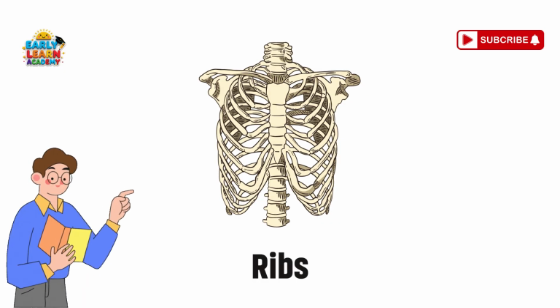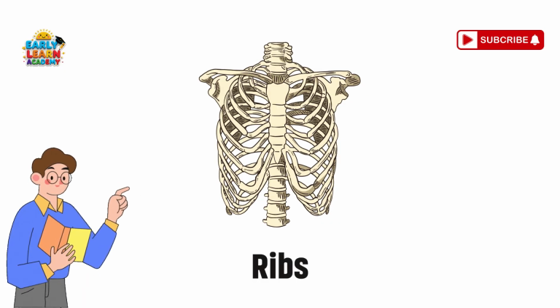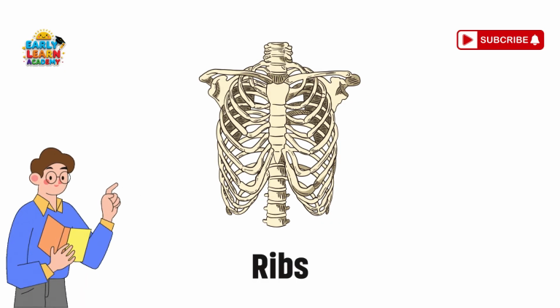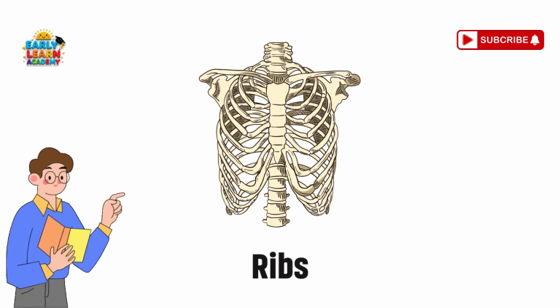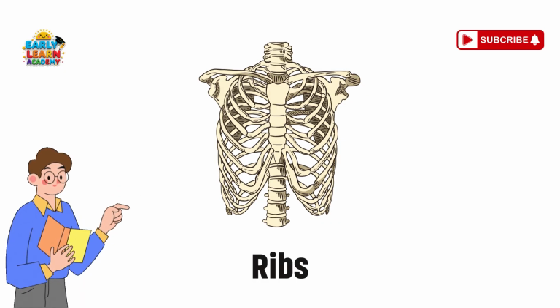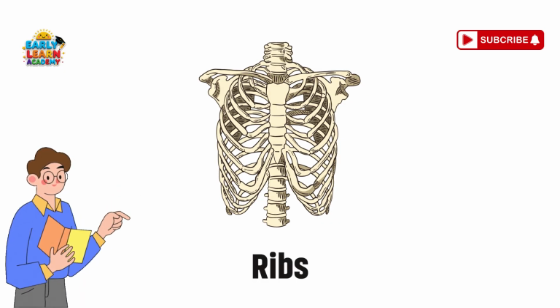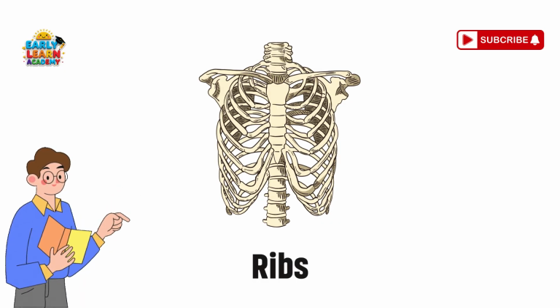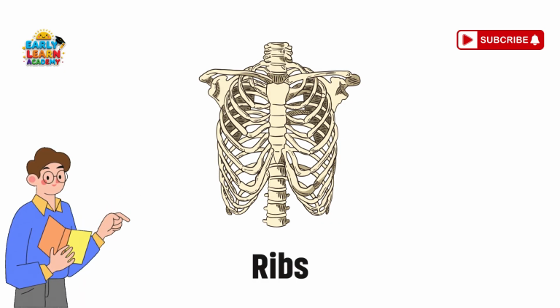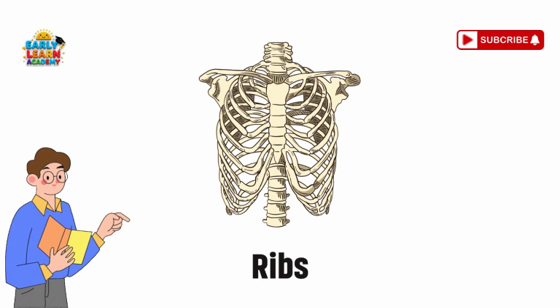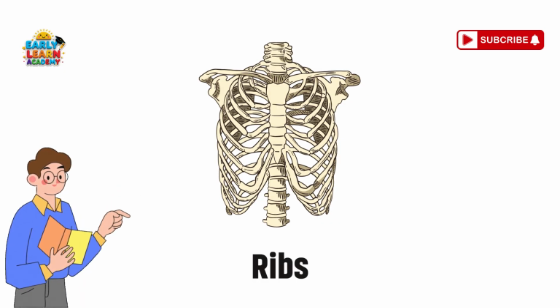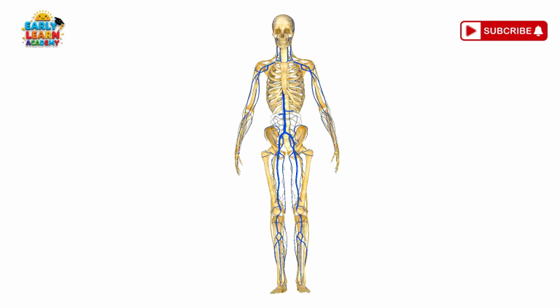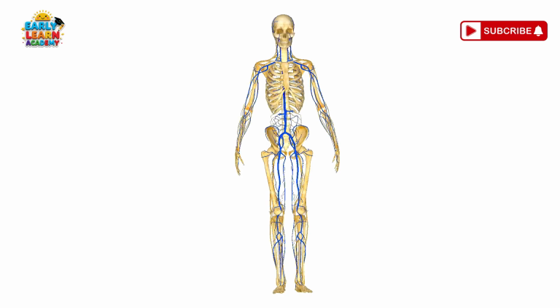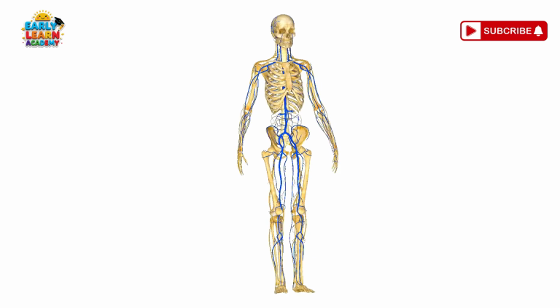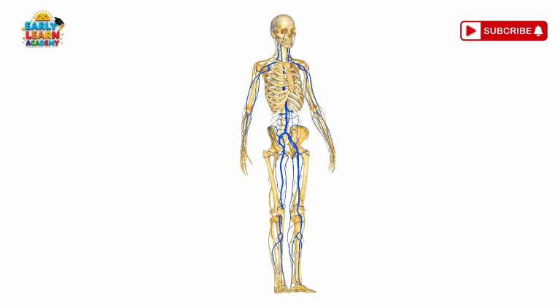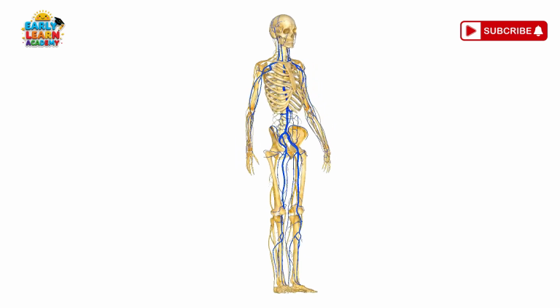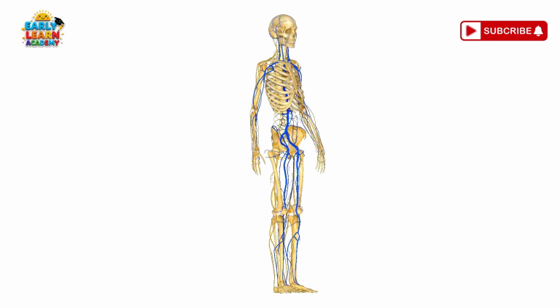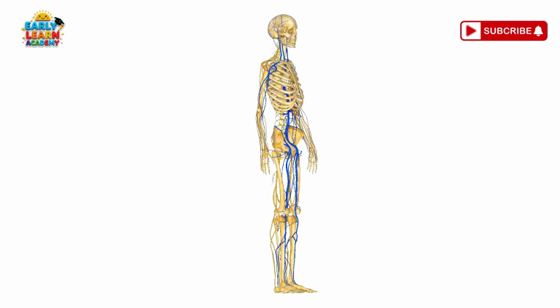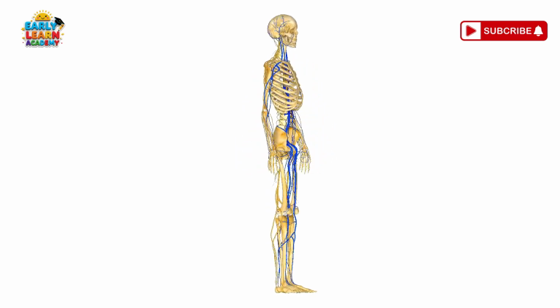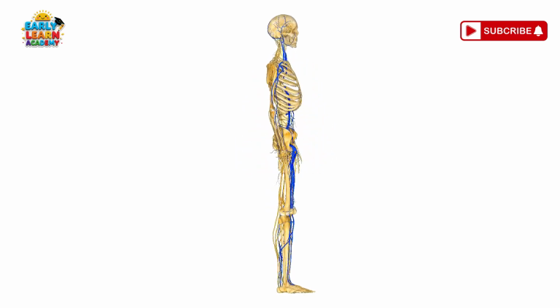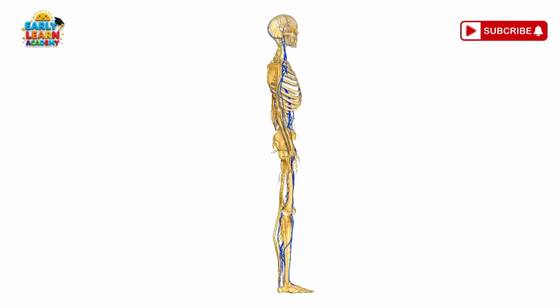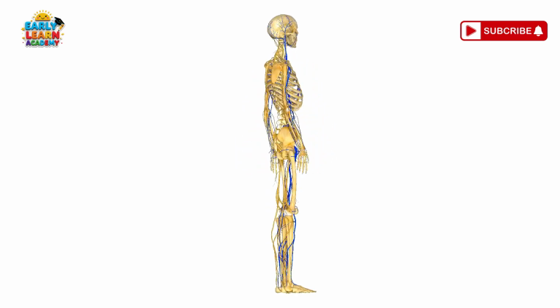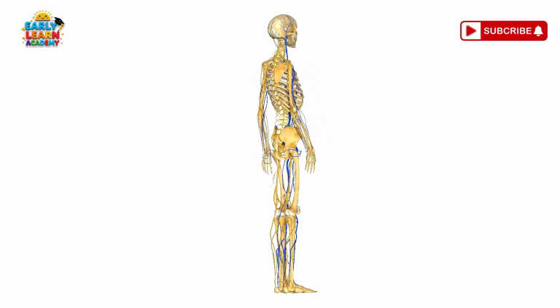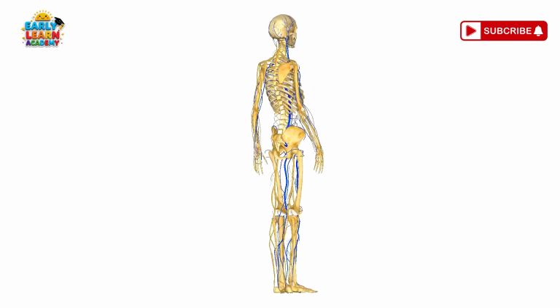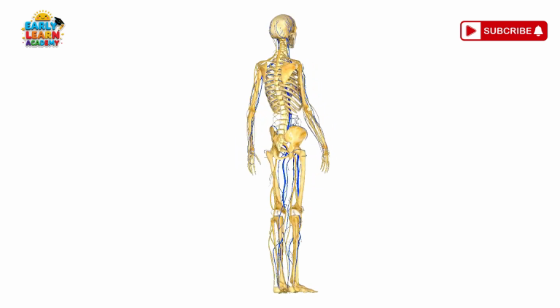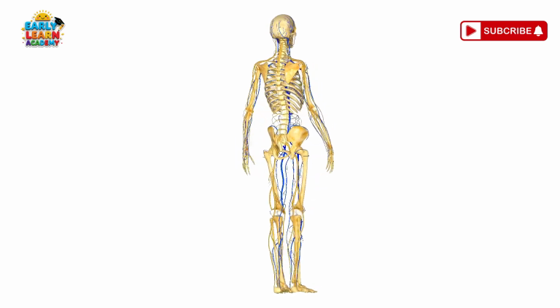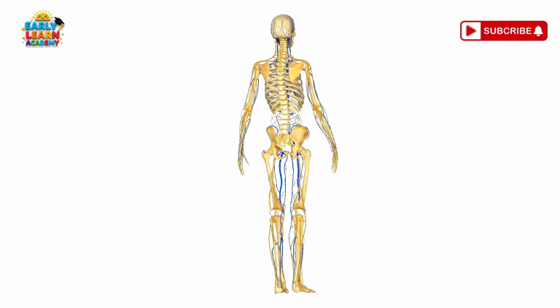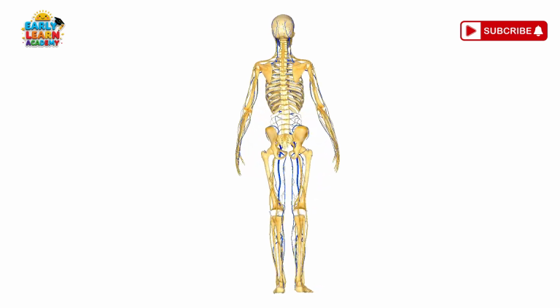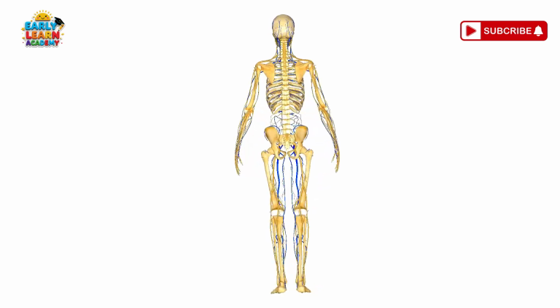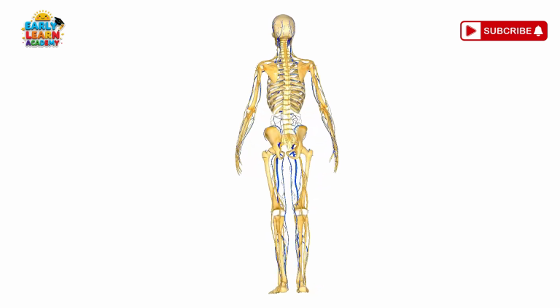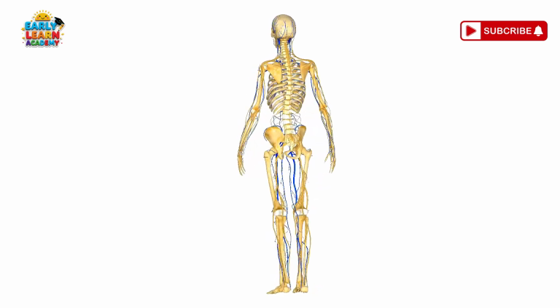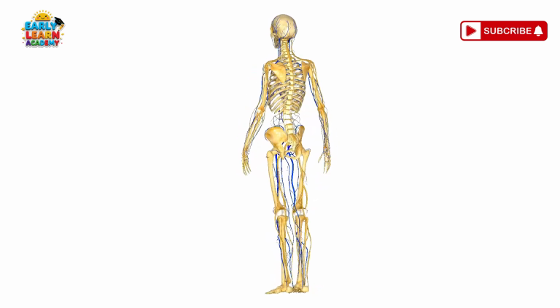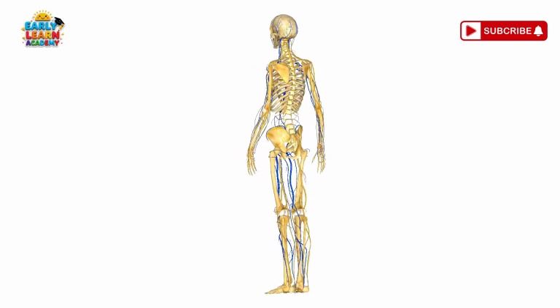Ribs — the cage of safety. Your ribs are like a cage. They protect your heart and lungs from getting hurt.